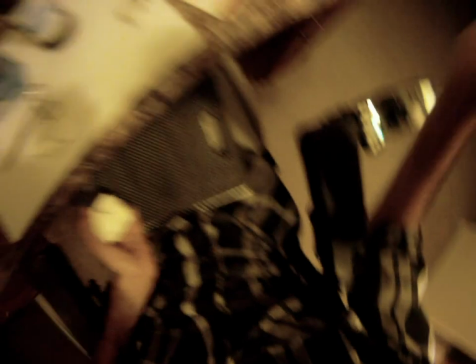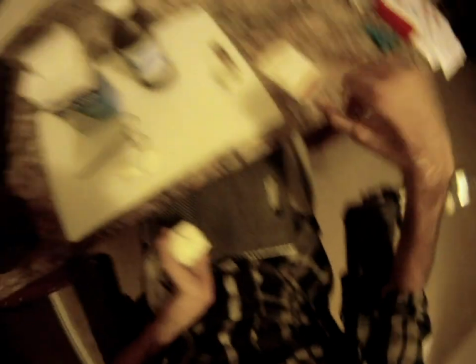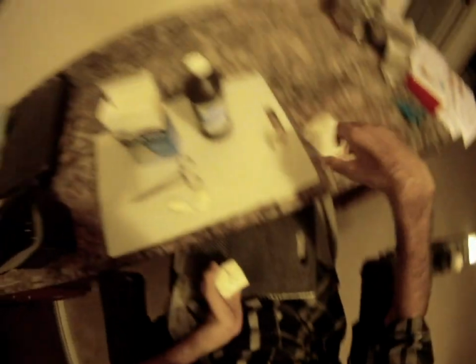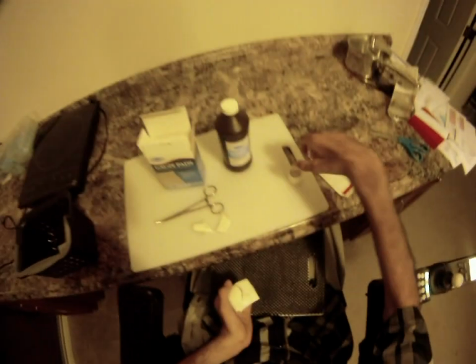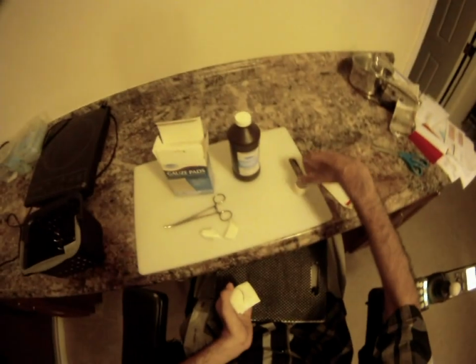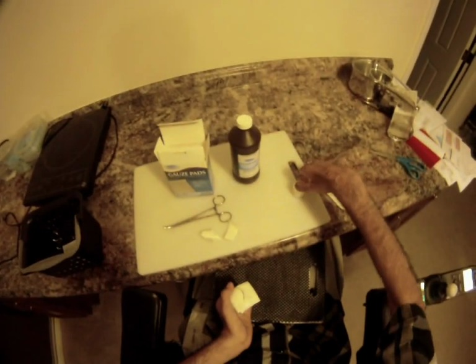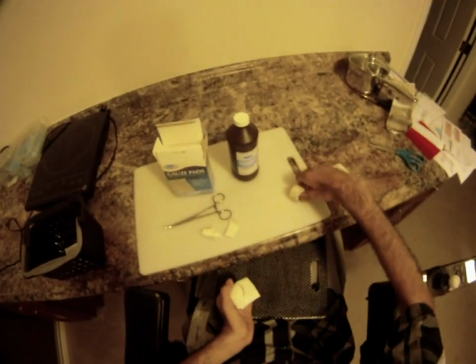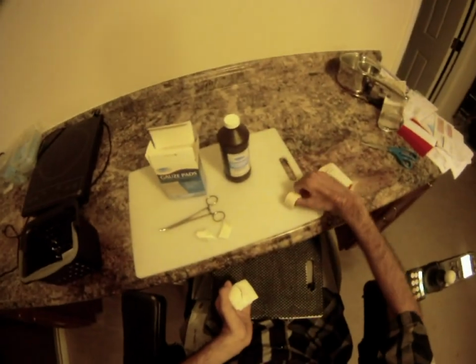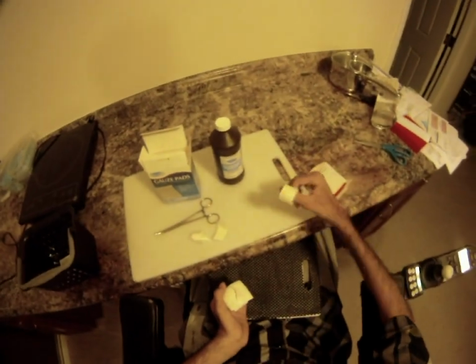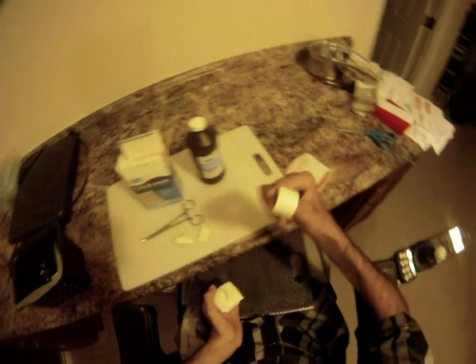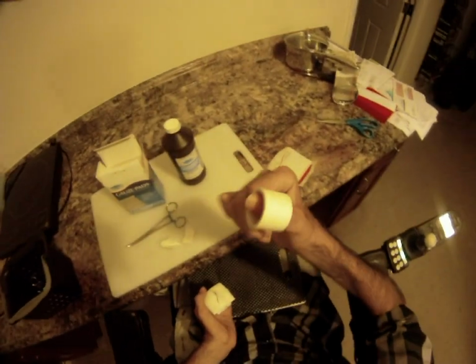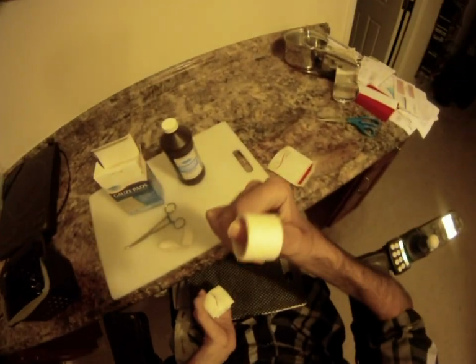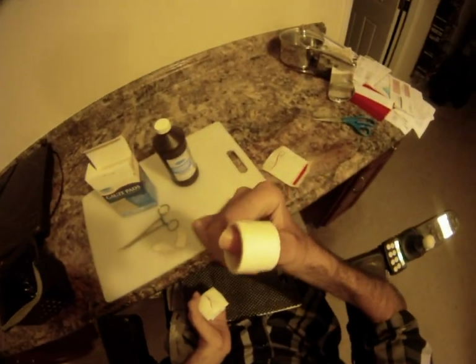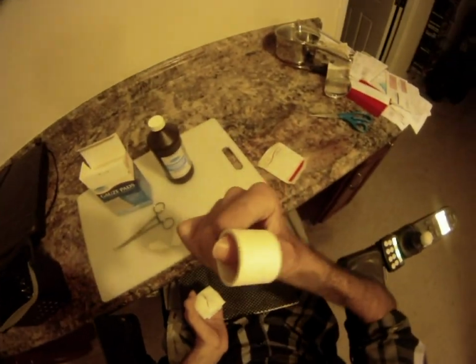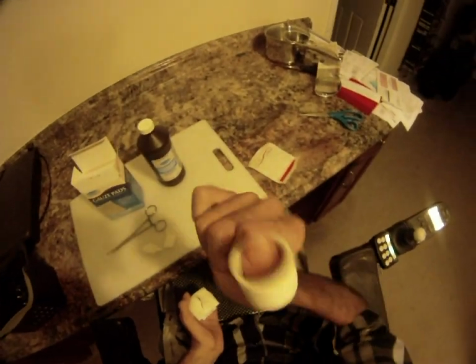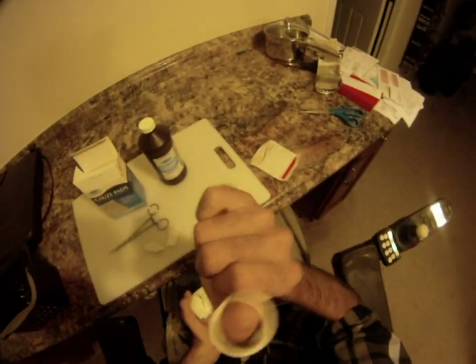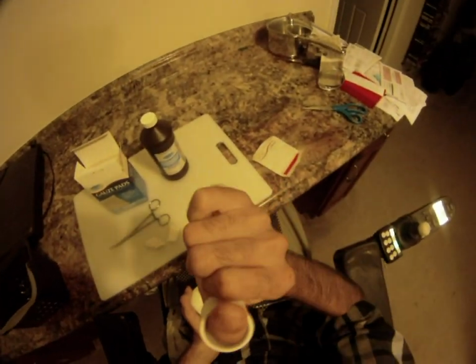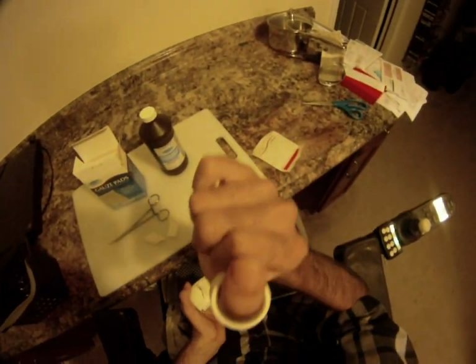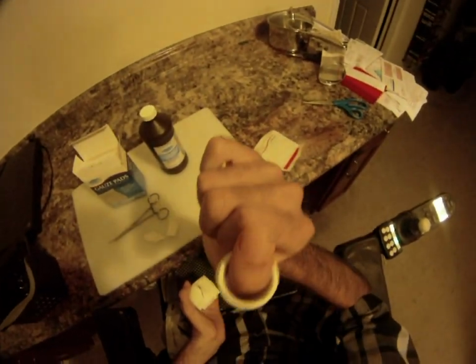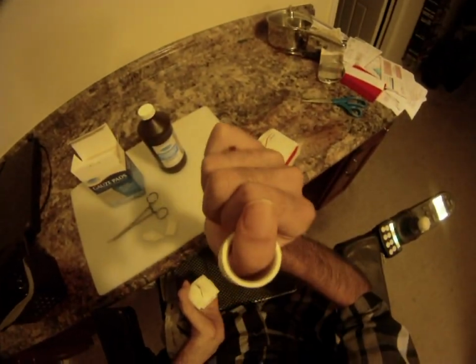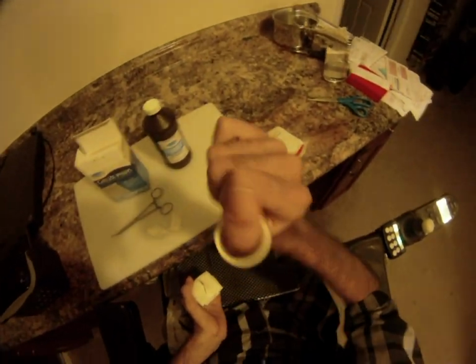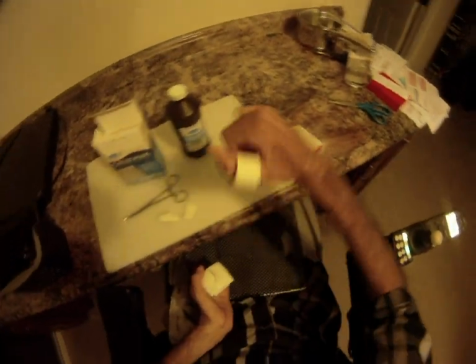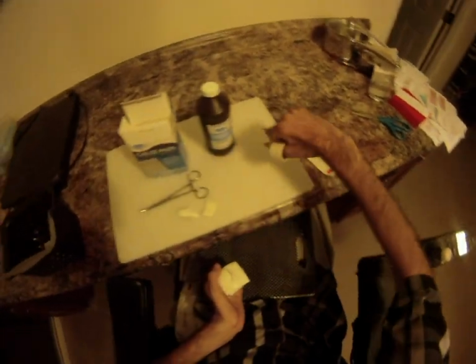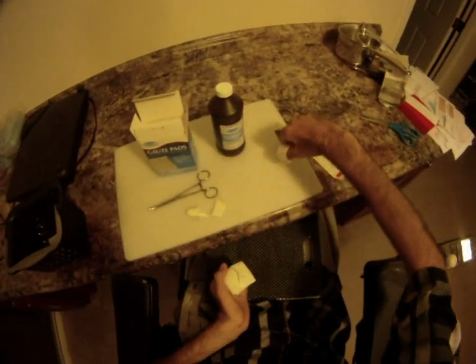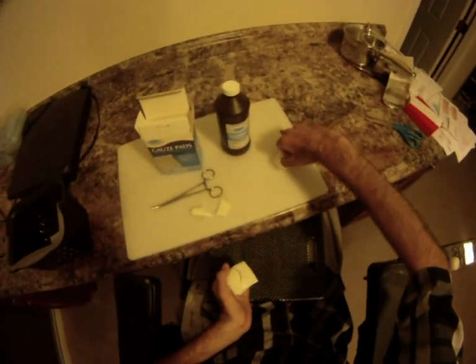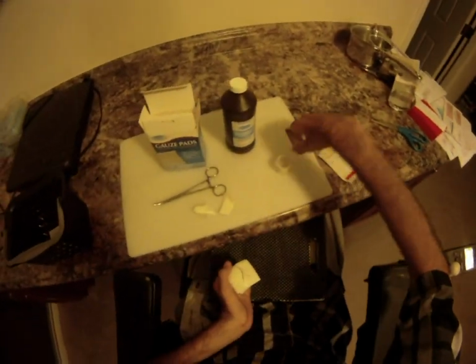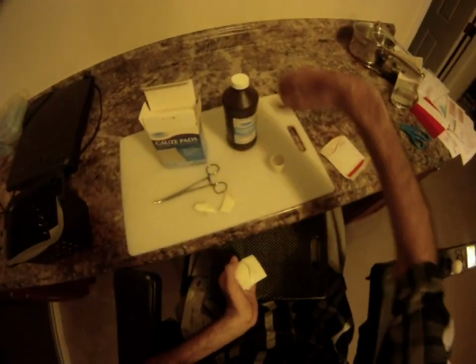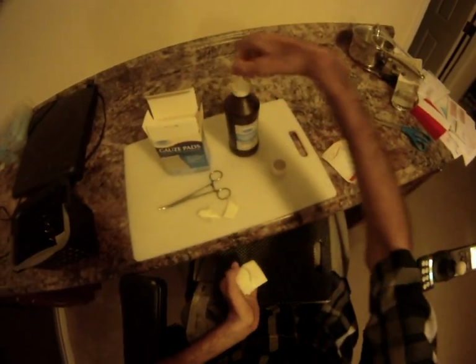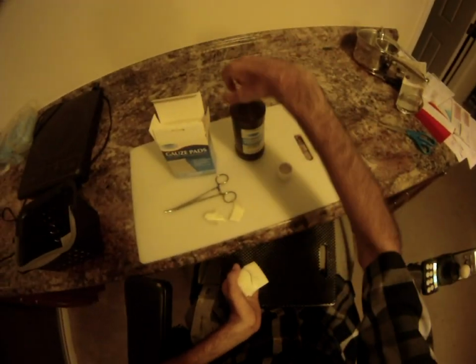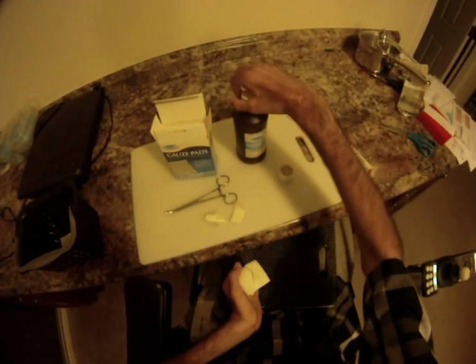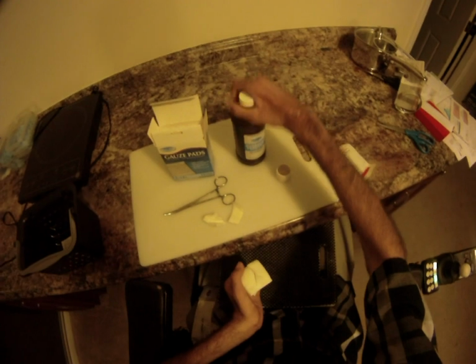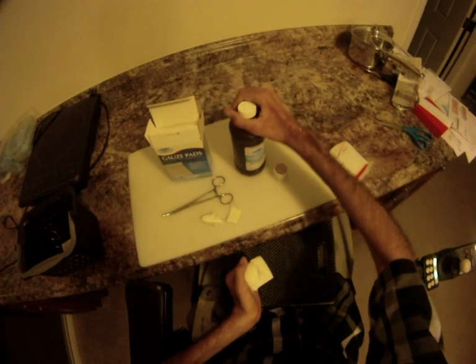A quick video on how I take care of my suprapubic and clean around it. It's pretty easy.